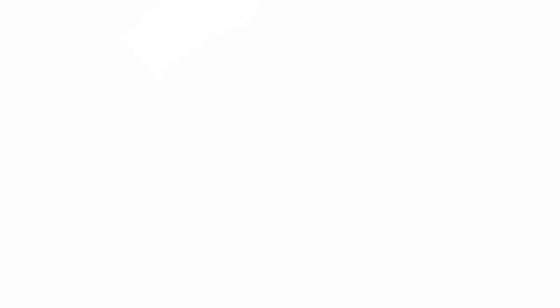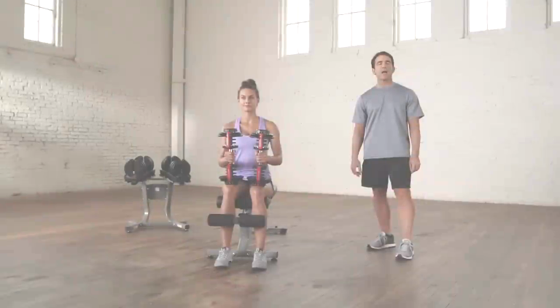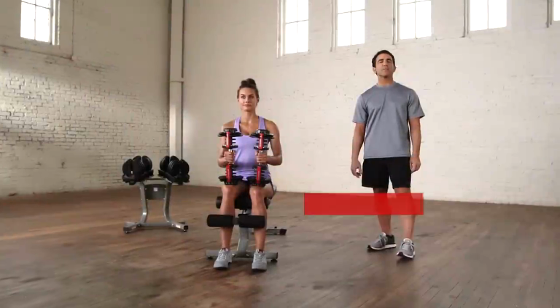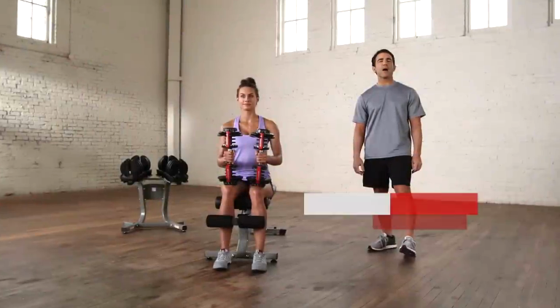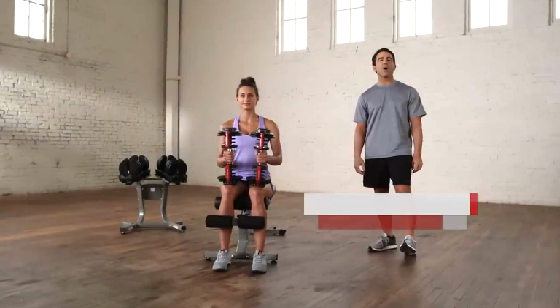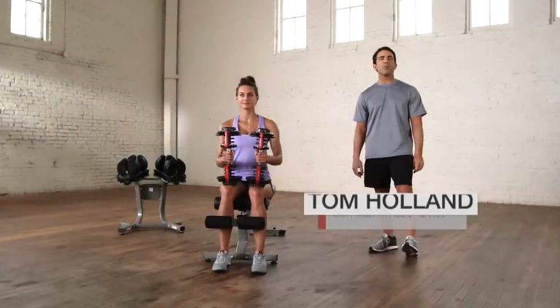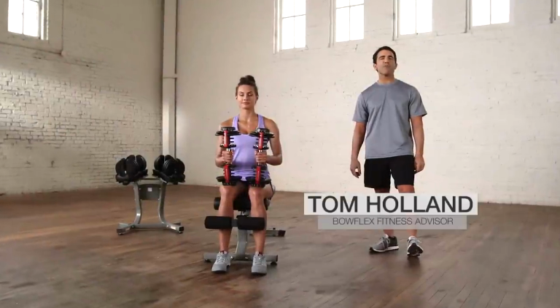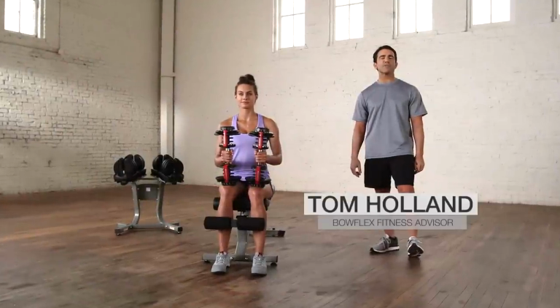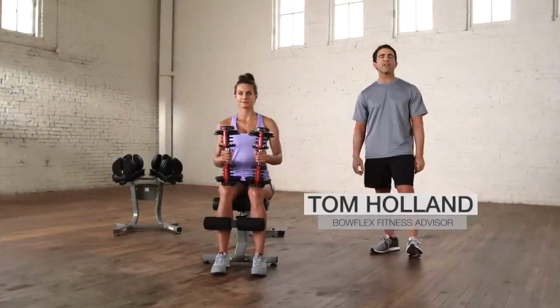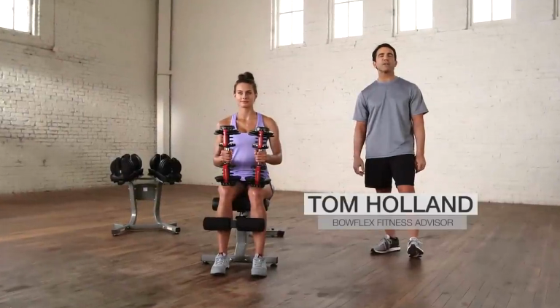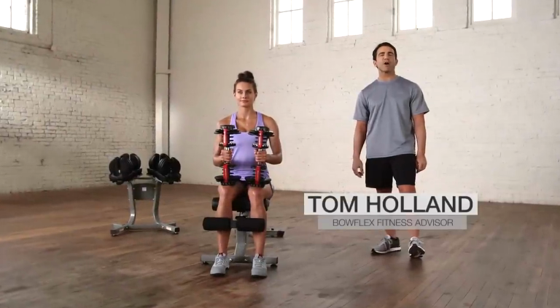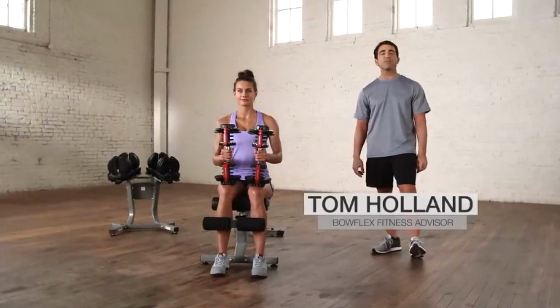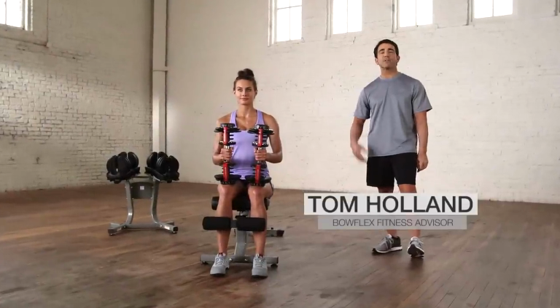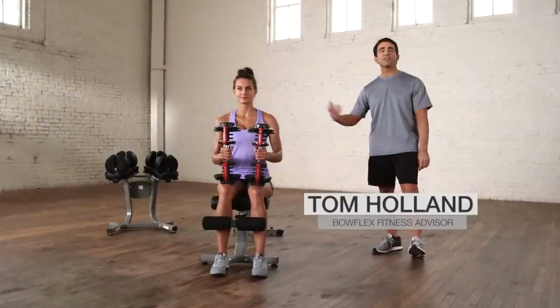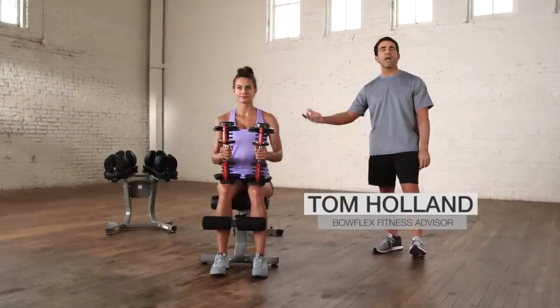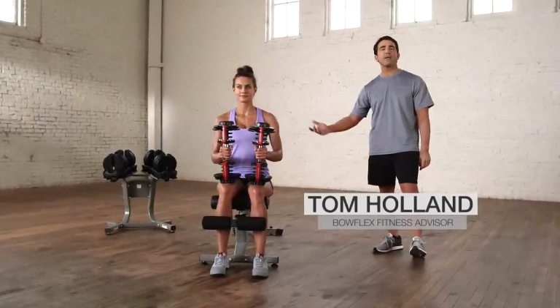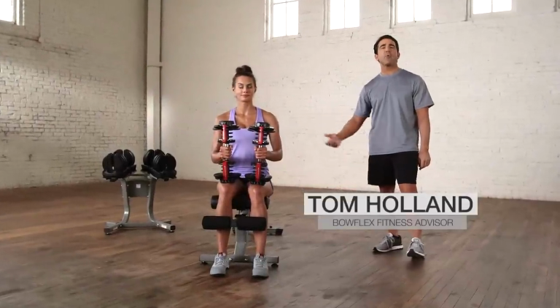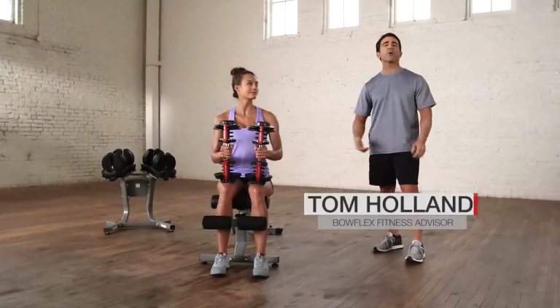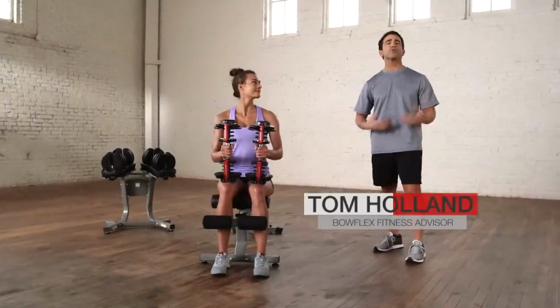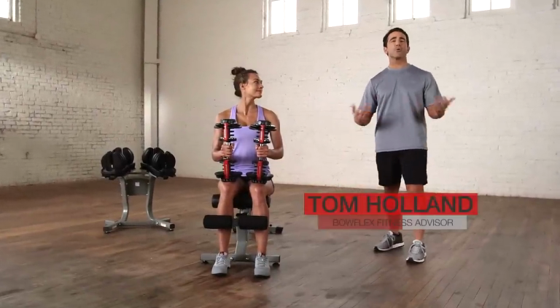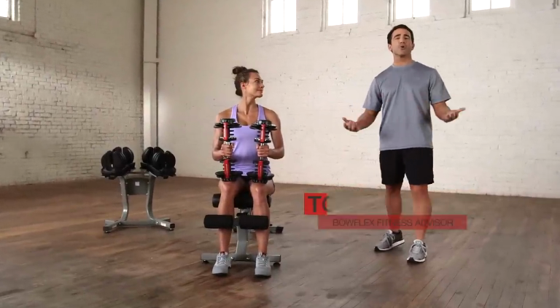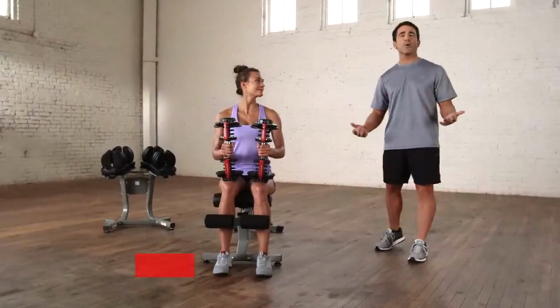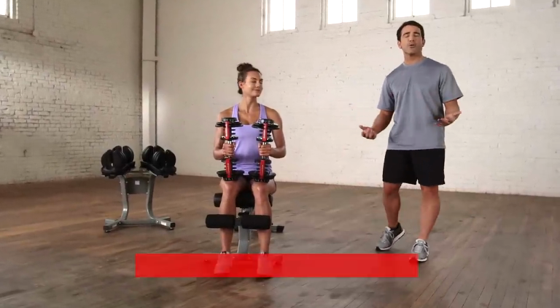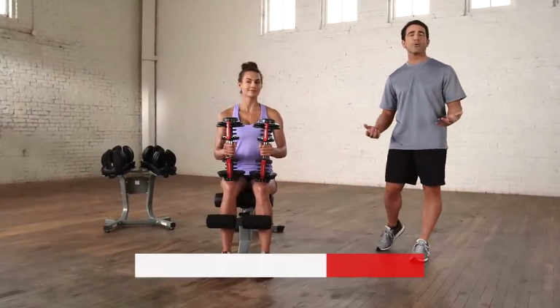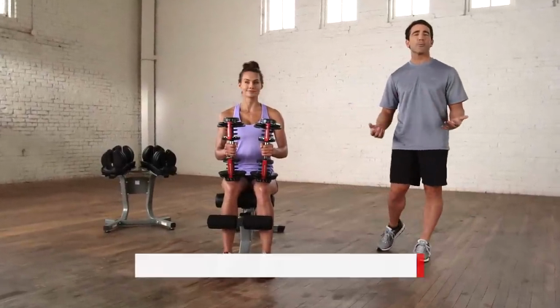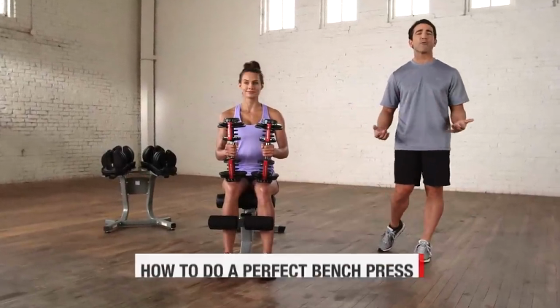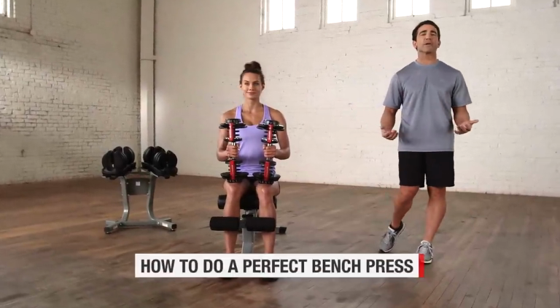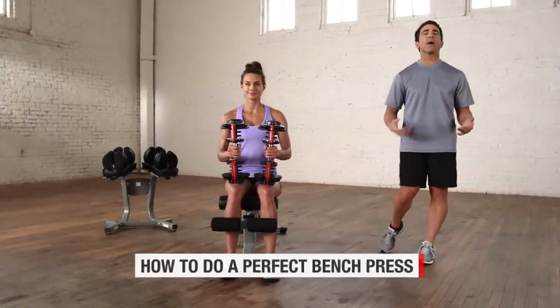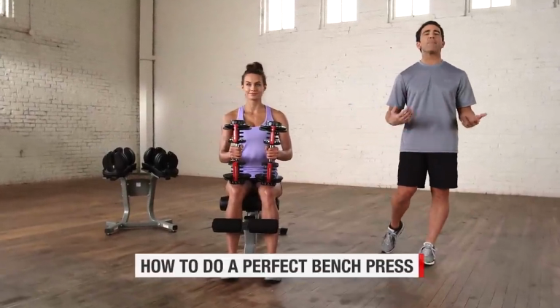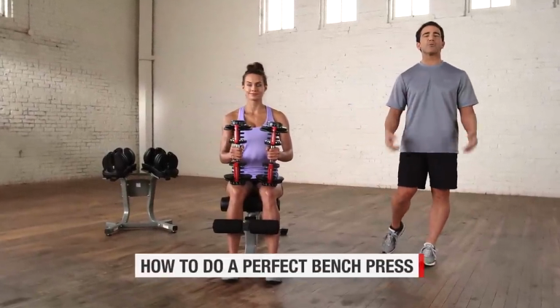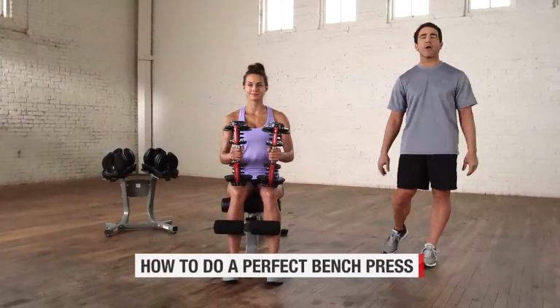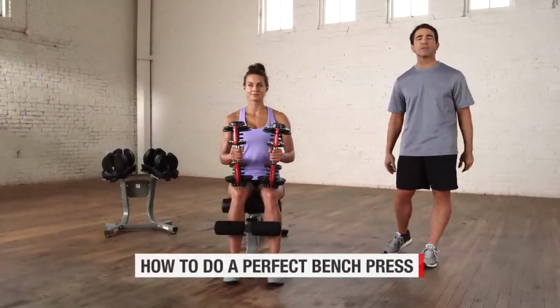Hi, I'm Tom Holland, Bowflex Fitness Advisor. This is Katie. We're going to show you how to do the perfect bench press.